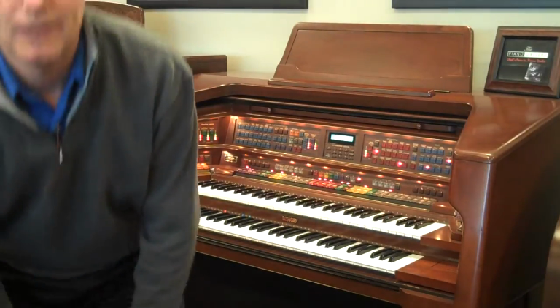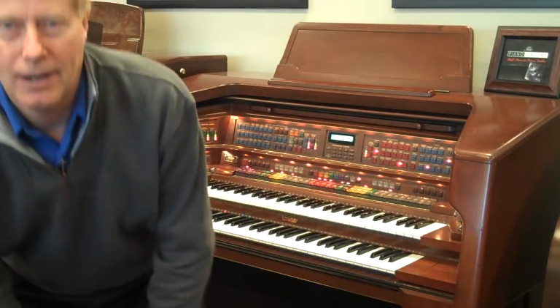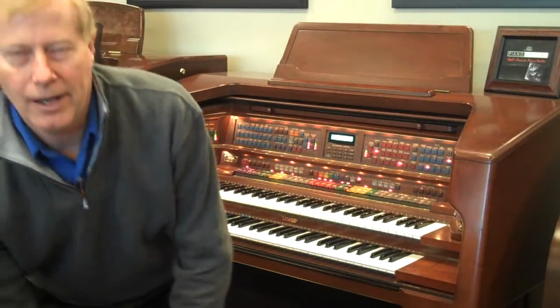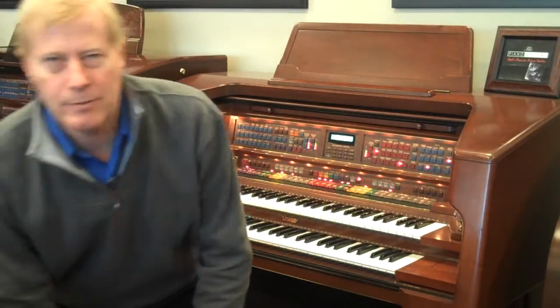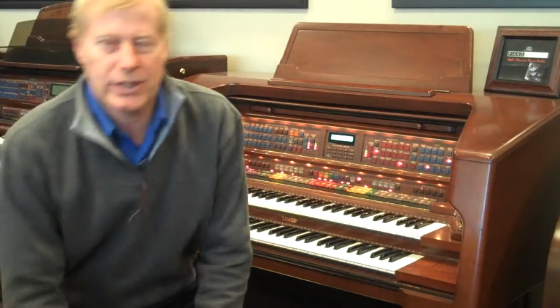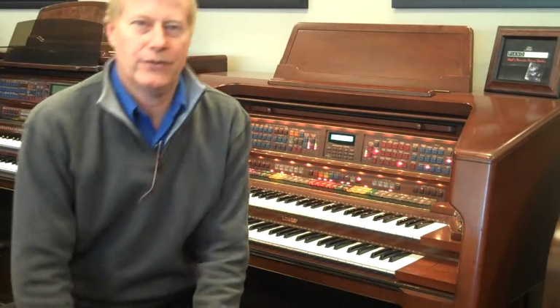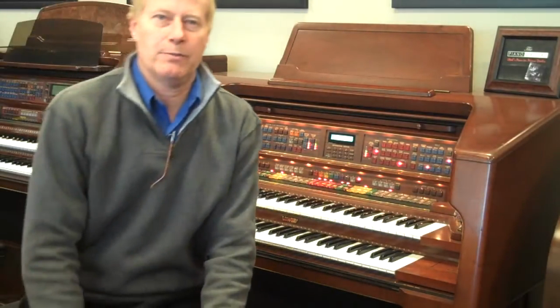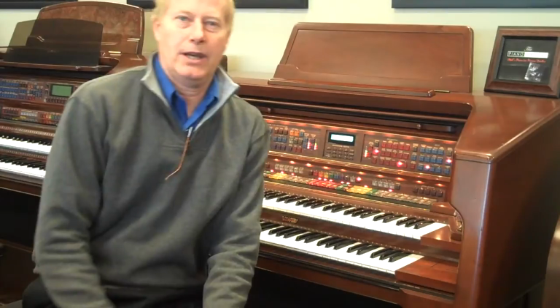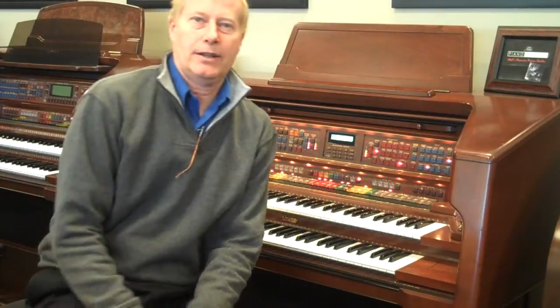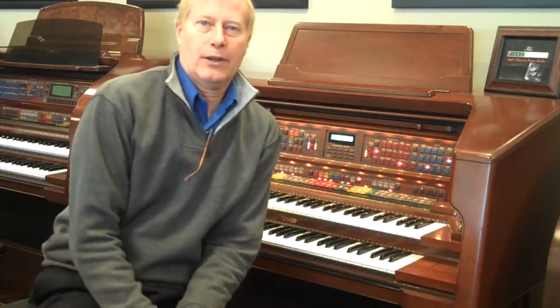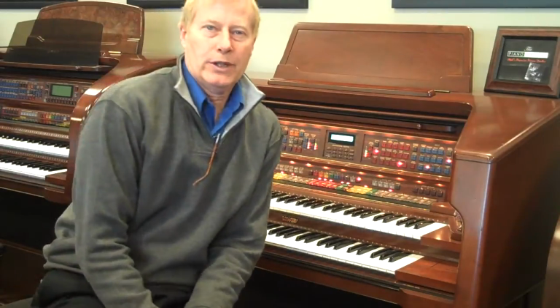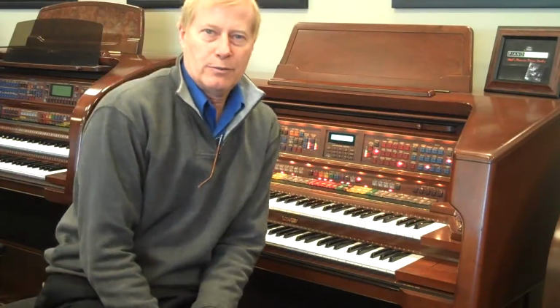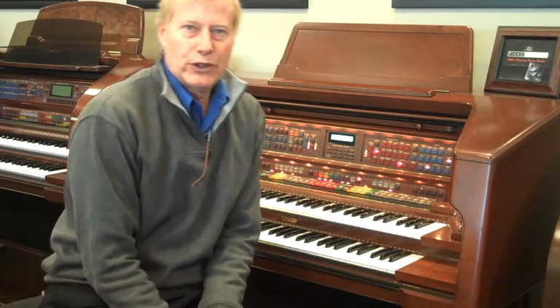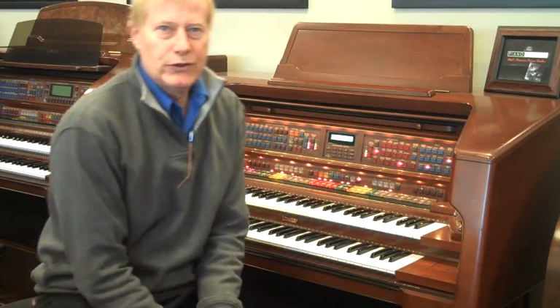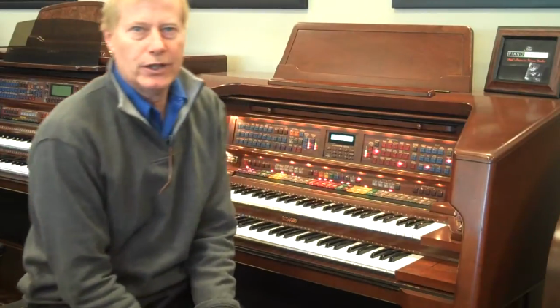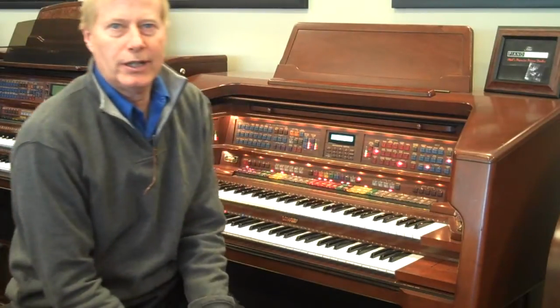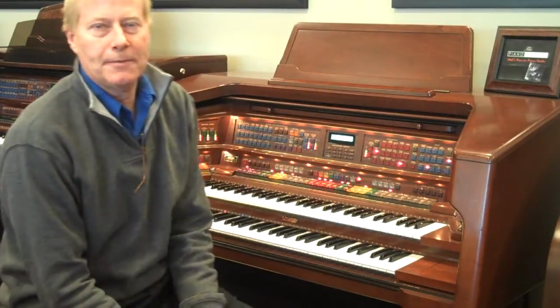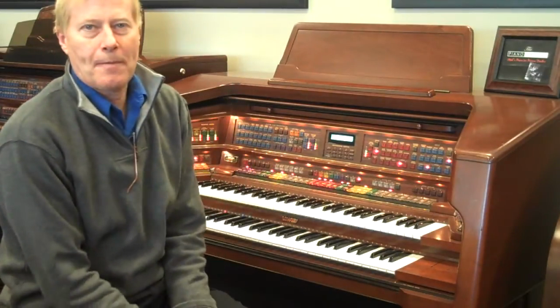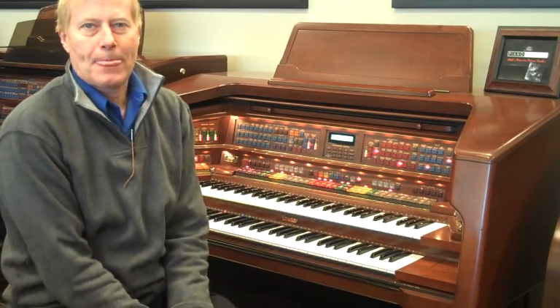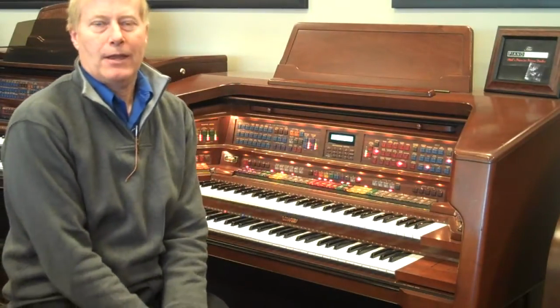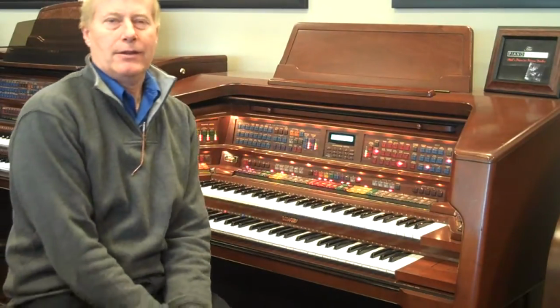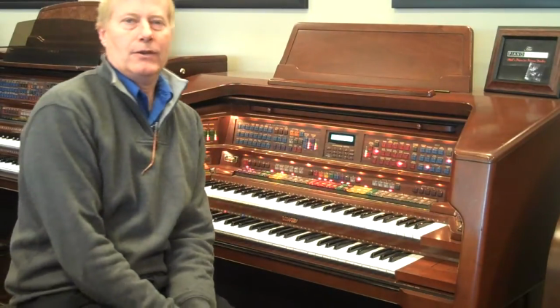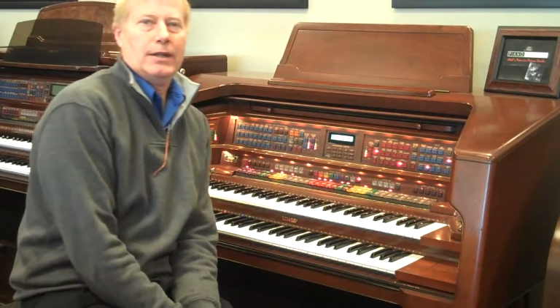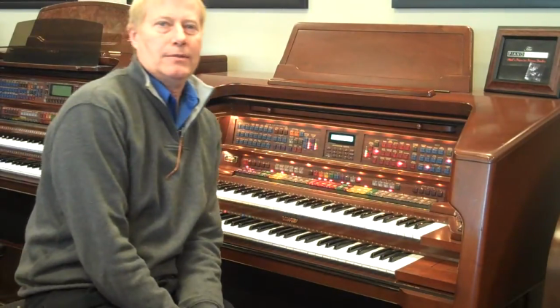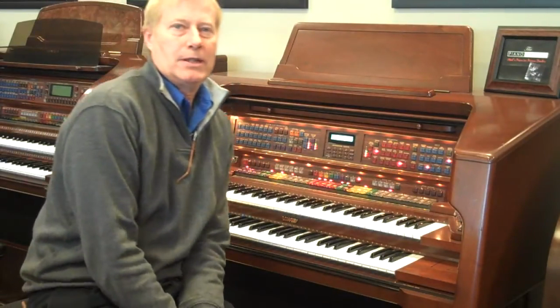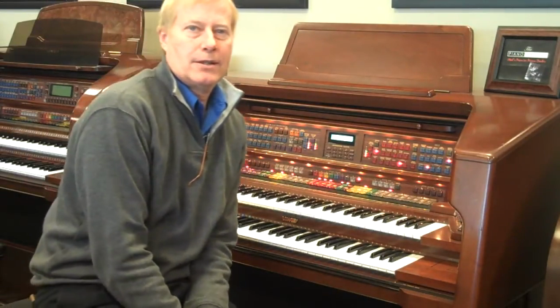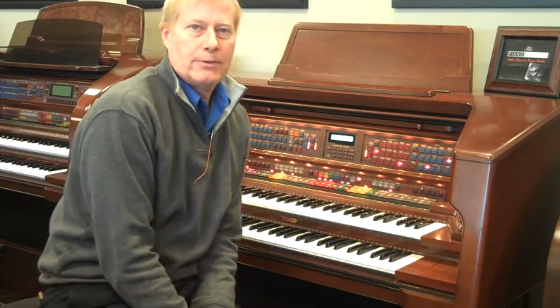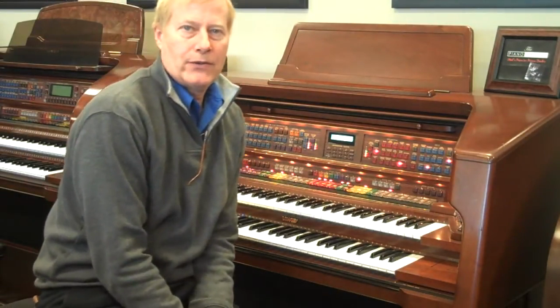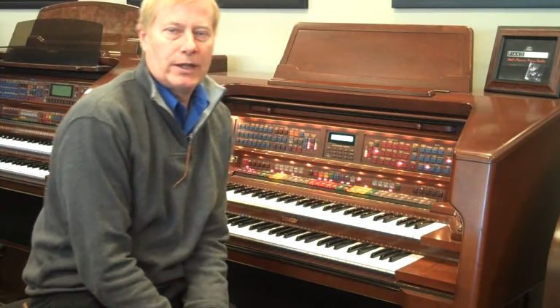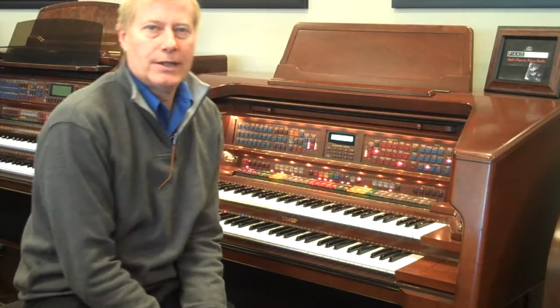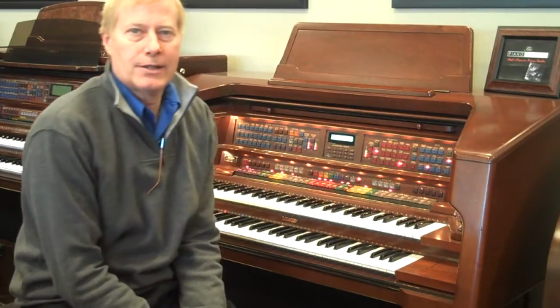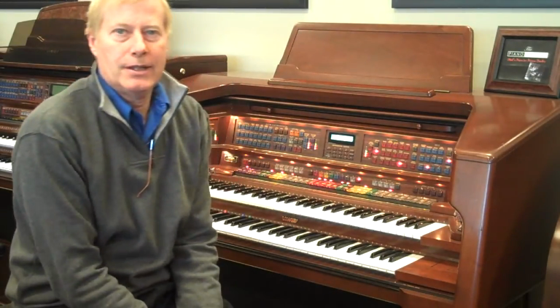Hi, I'm Jeff from the Piano Gallery in Murray, Utah, right in a suburb of Salt Lake City.